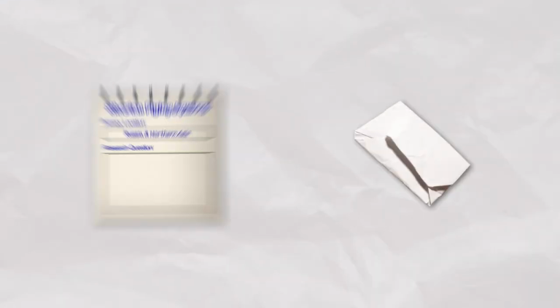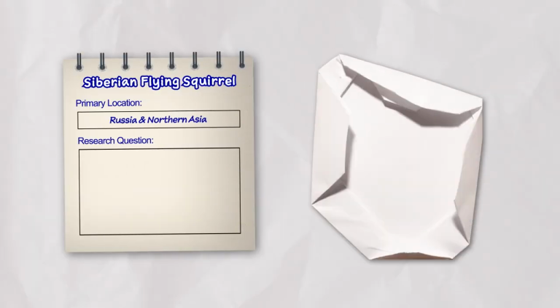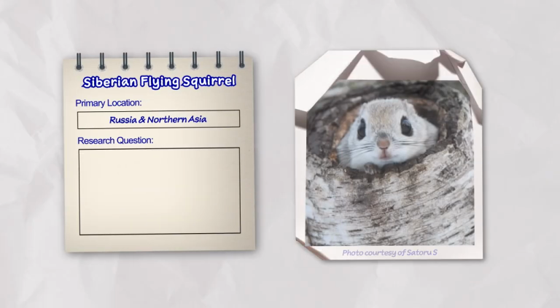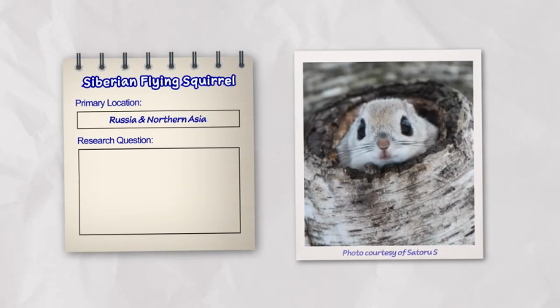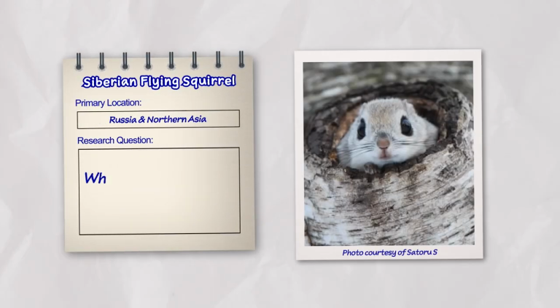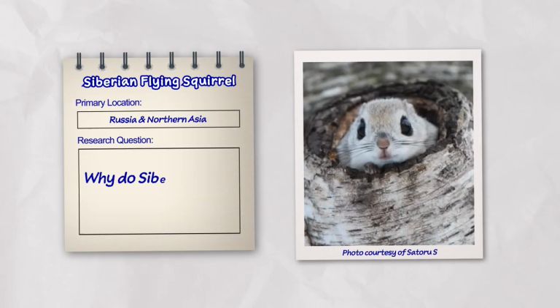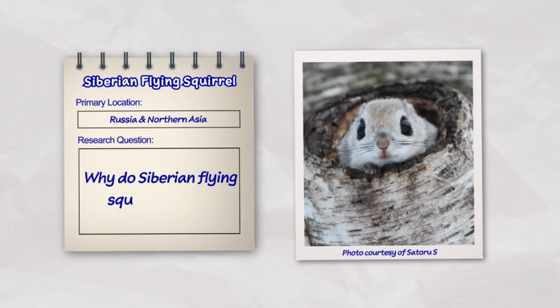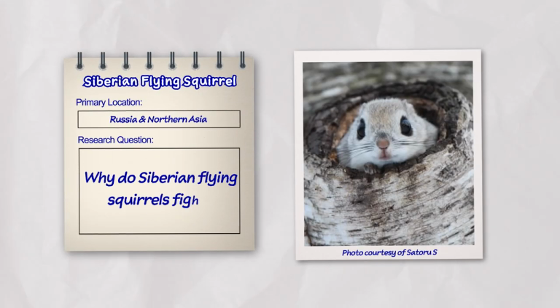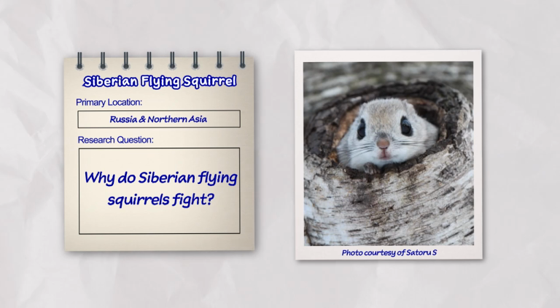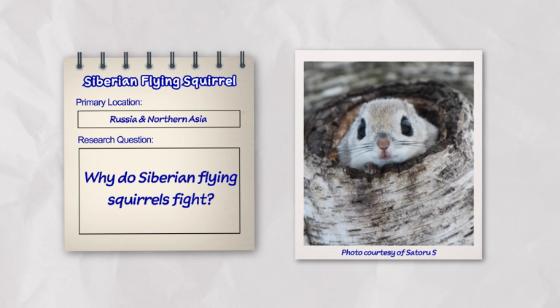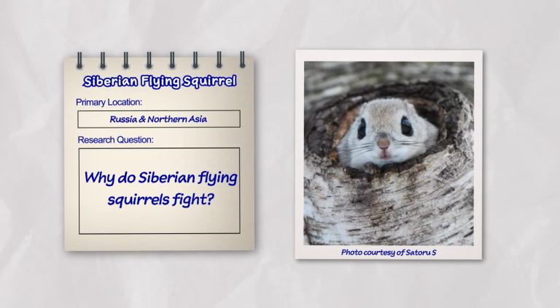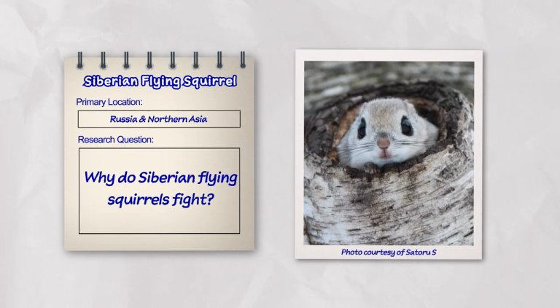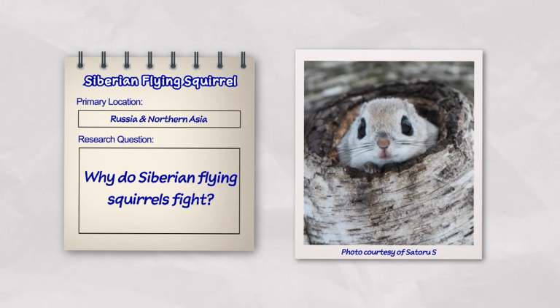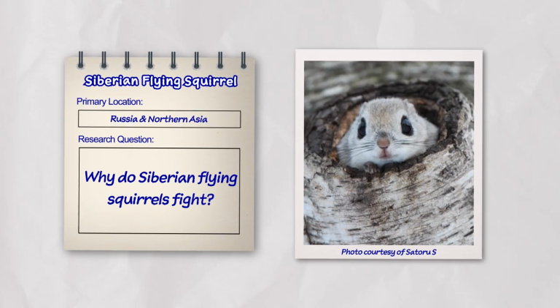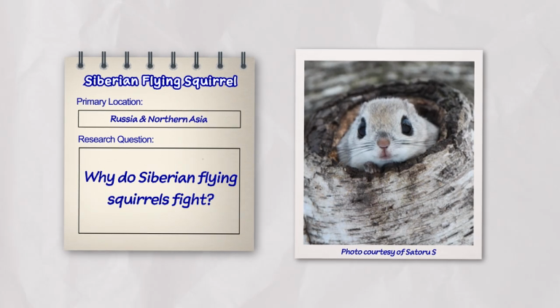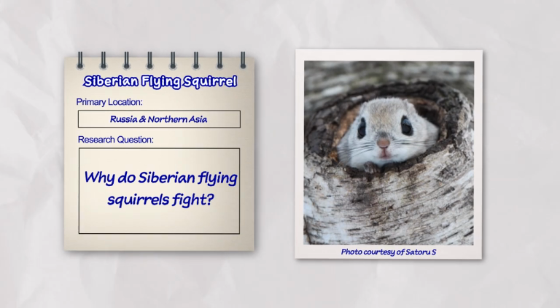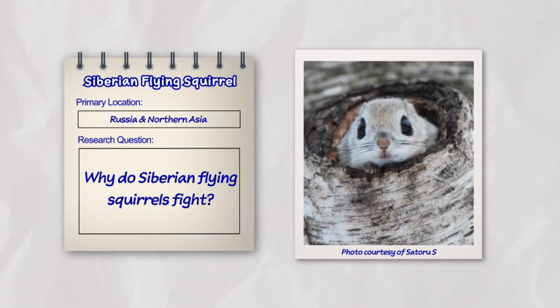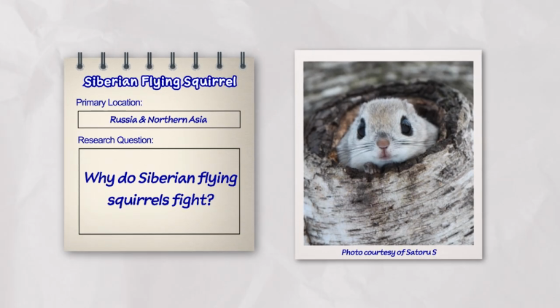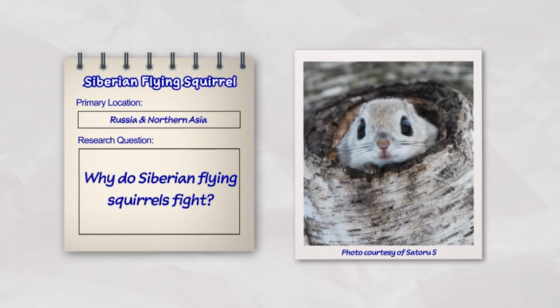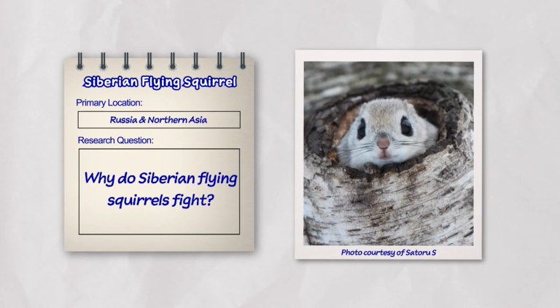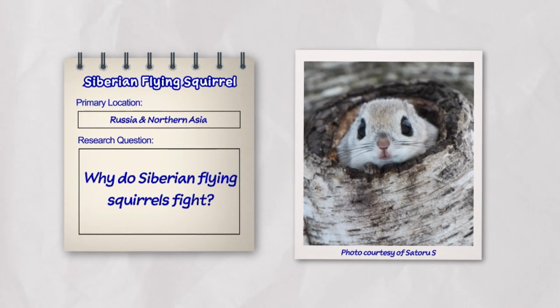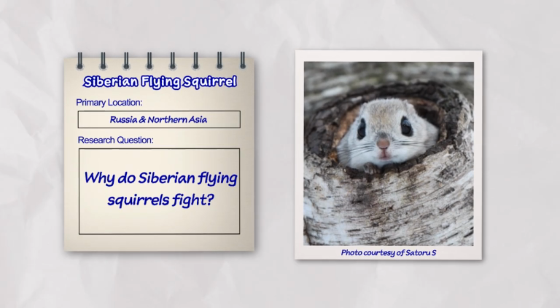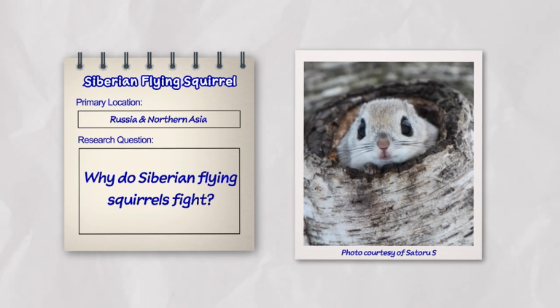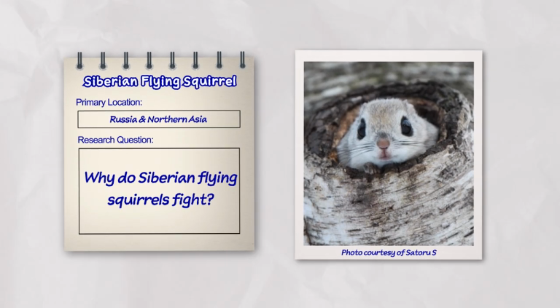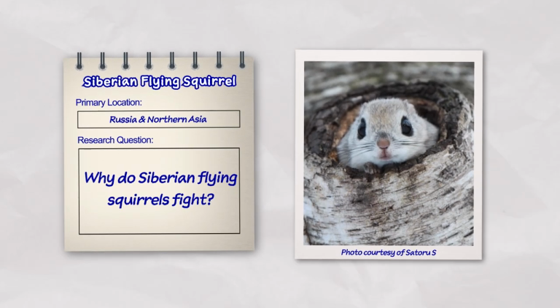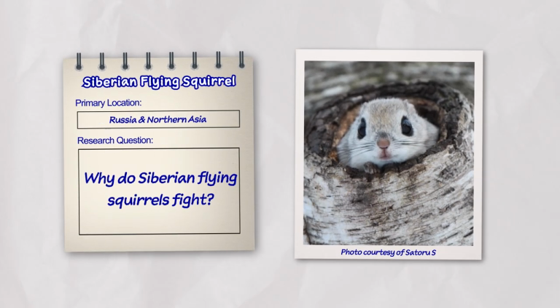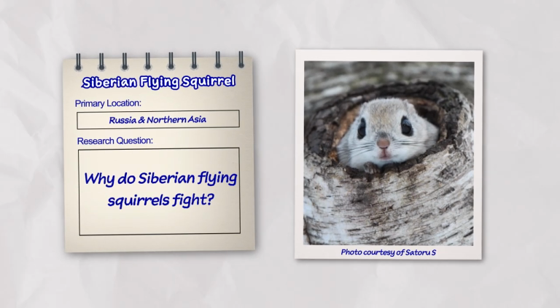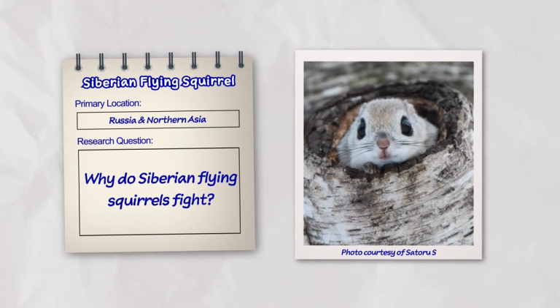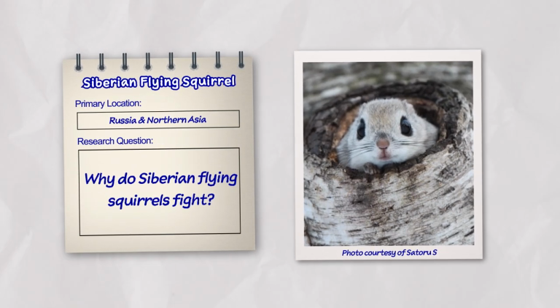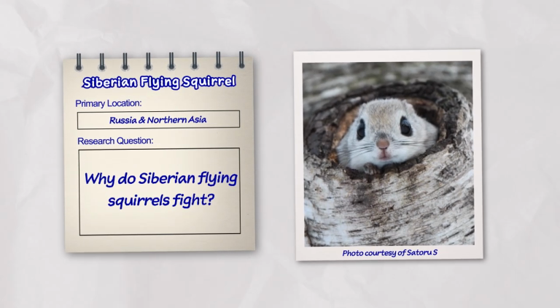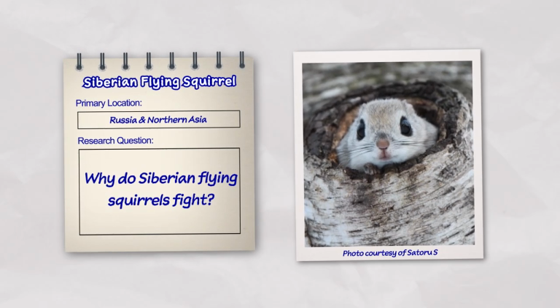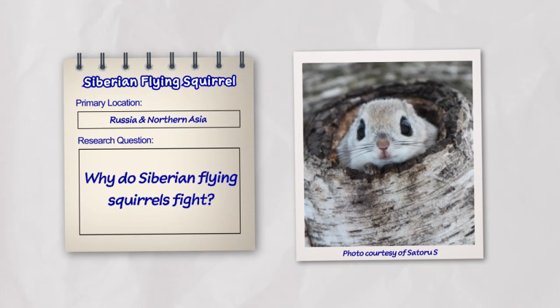Today's research question: why do Siberian flying squirrels fight? Let's explore.